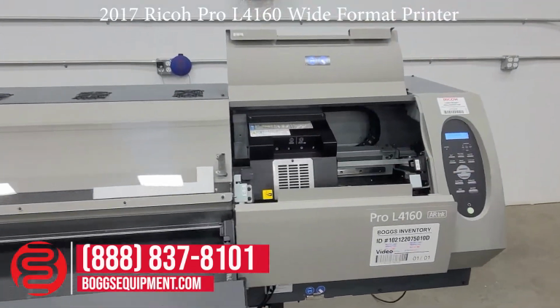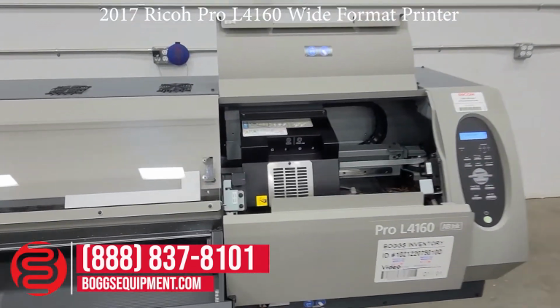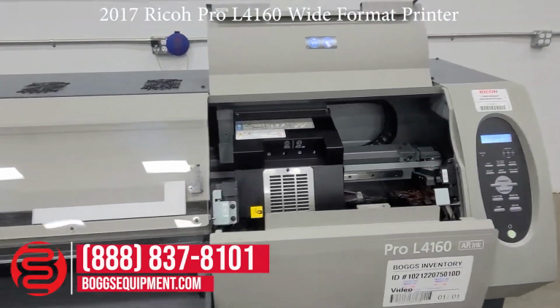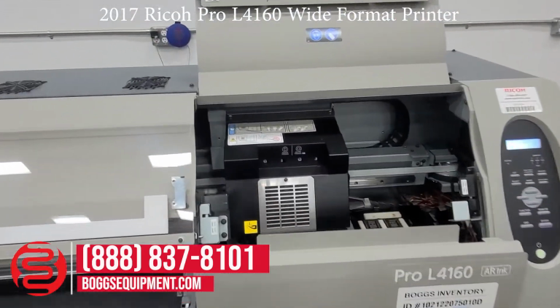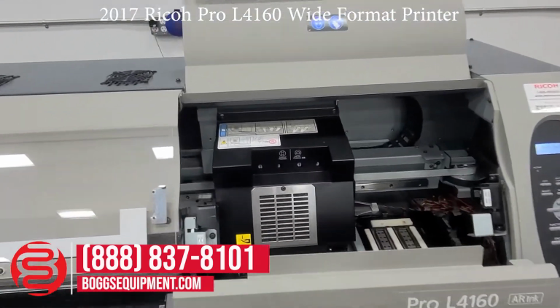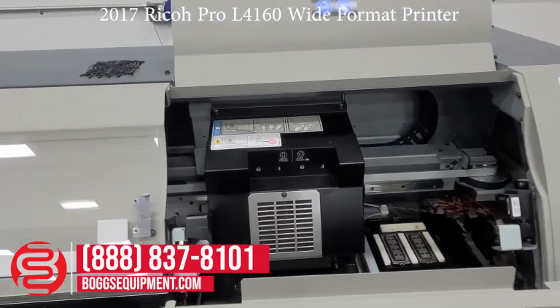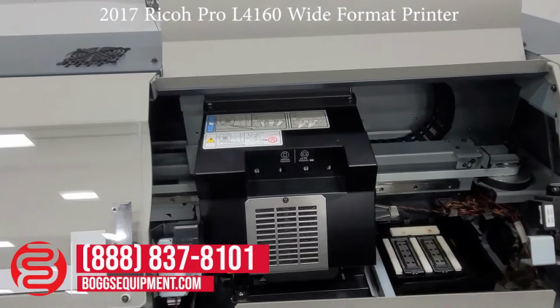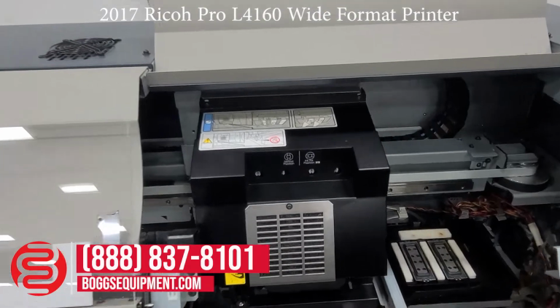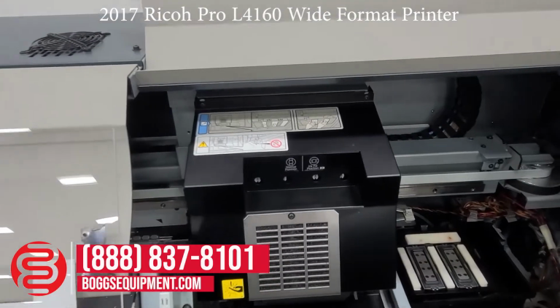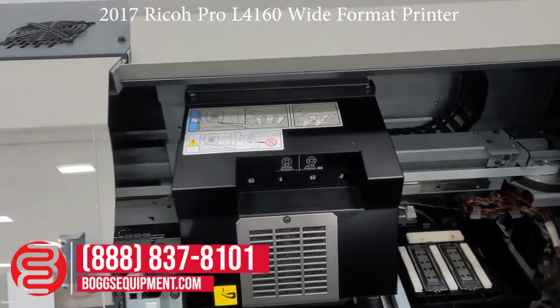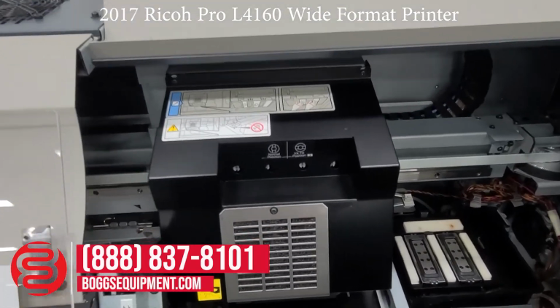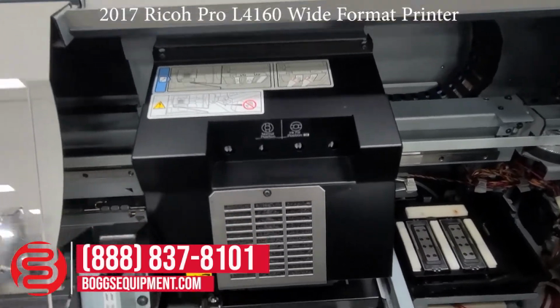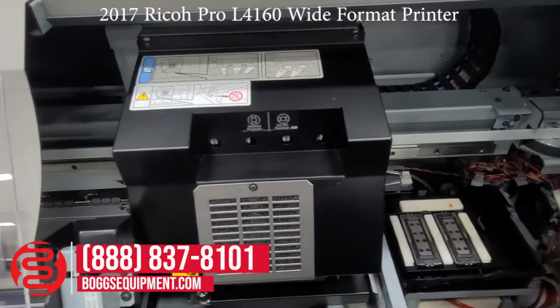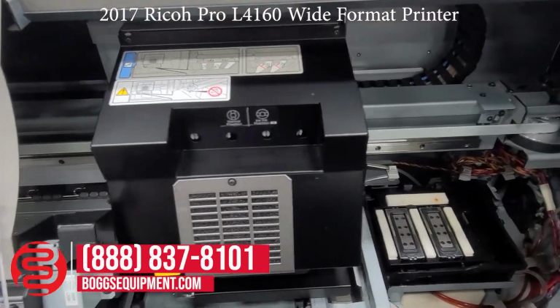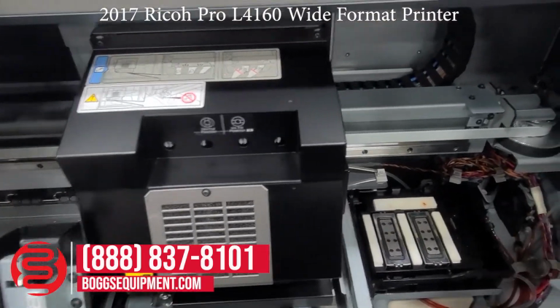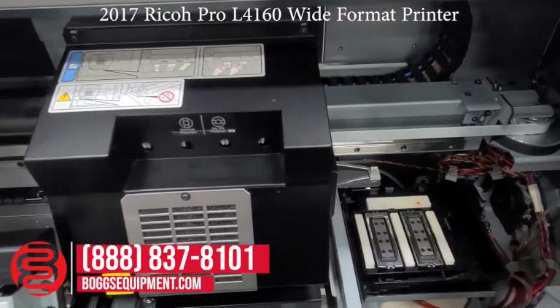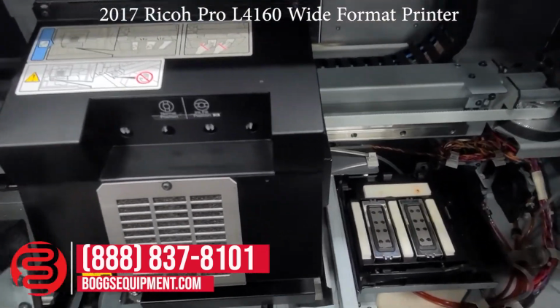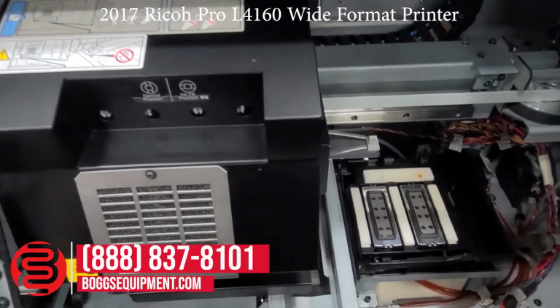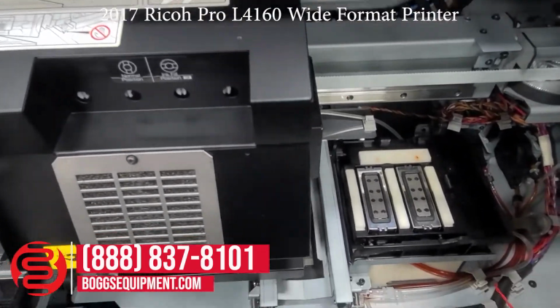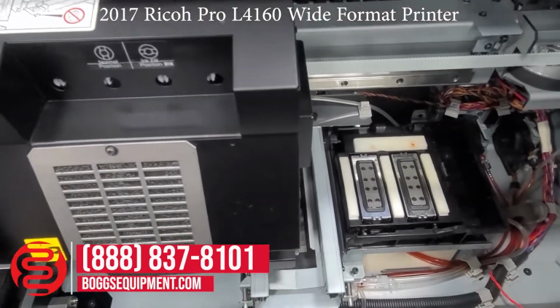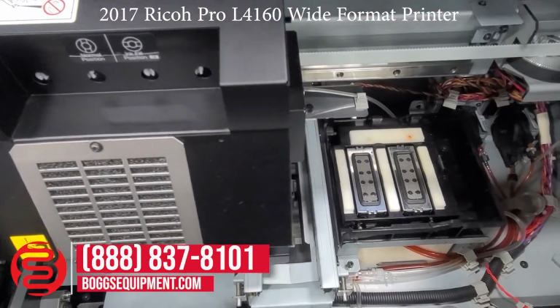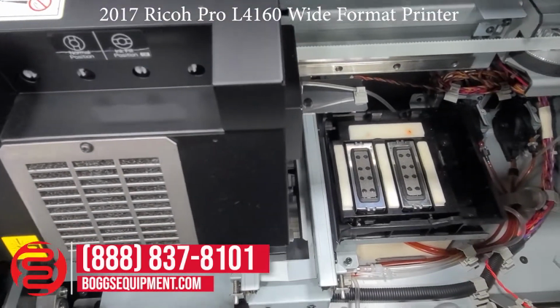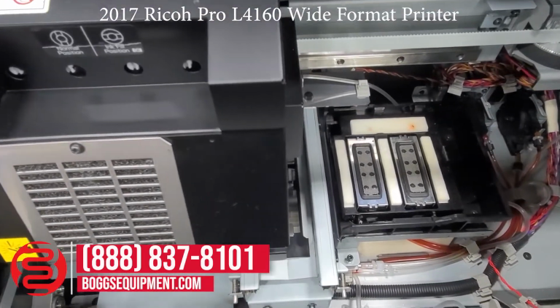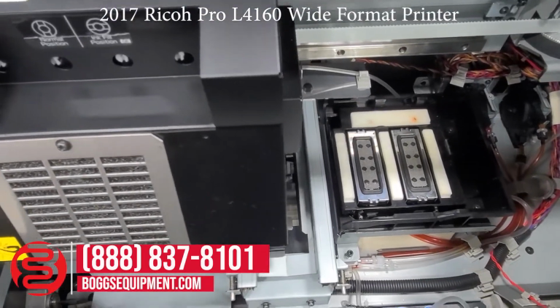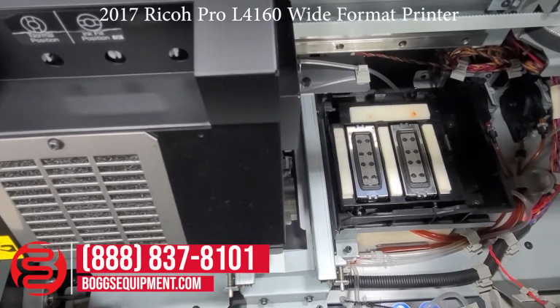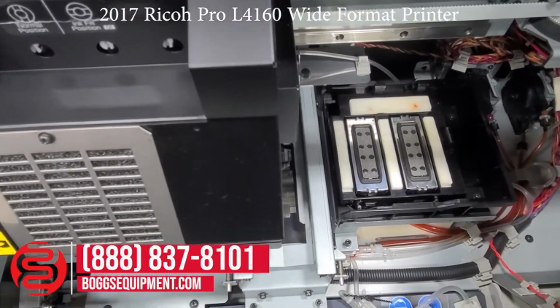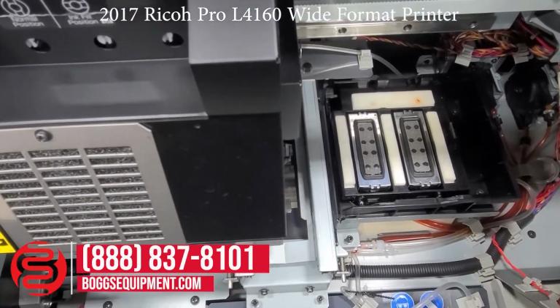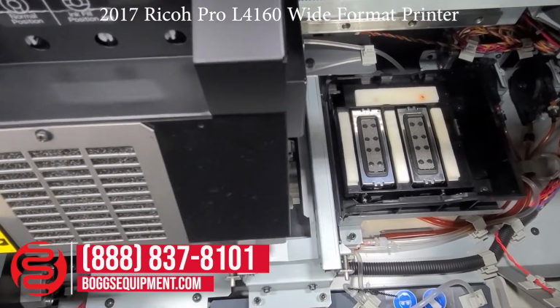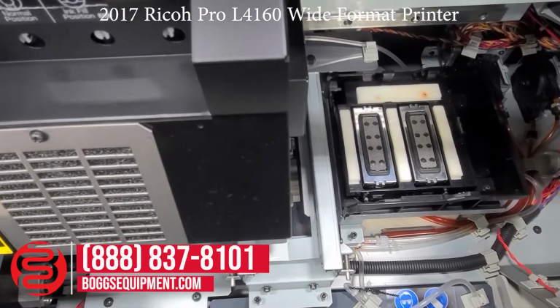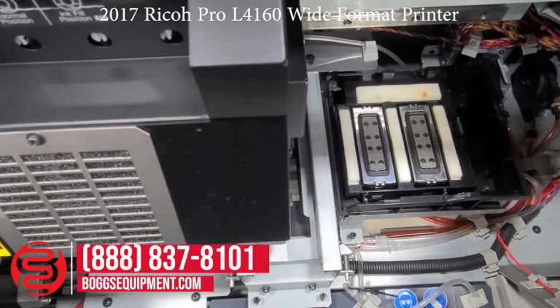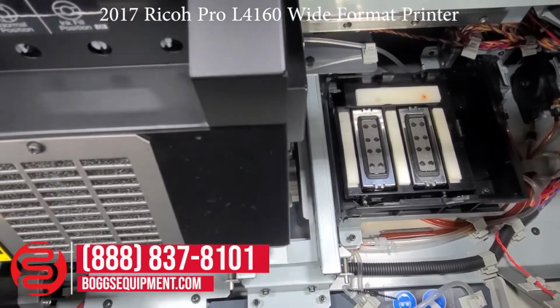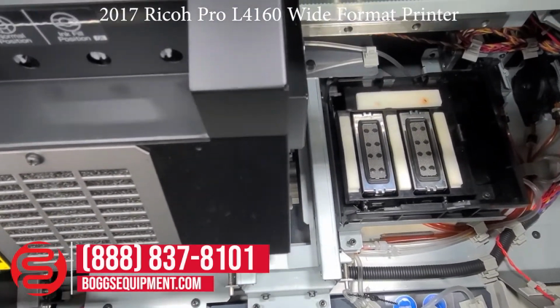As you can see, this machine looks like it's never been used — it's never seen ink by the looks of it.